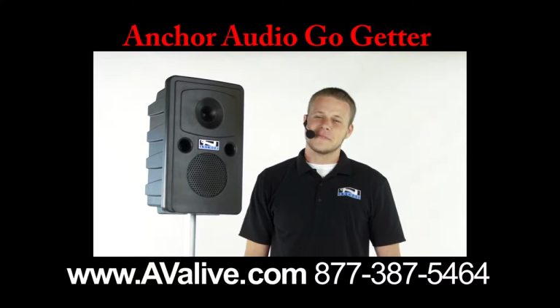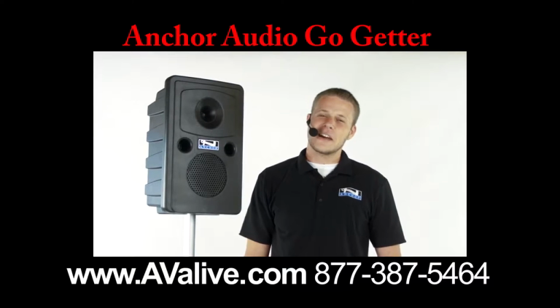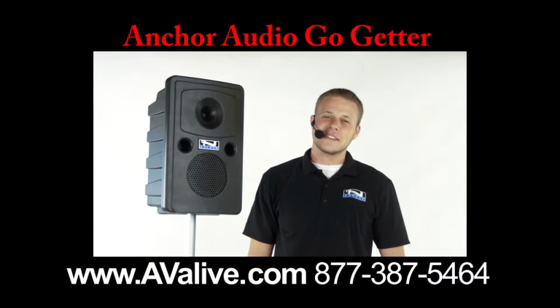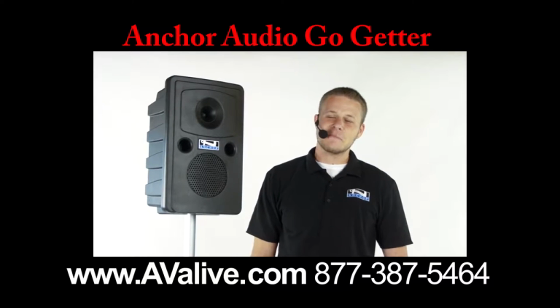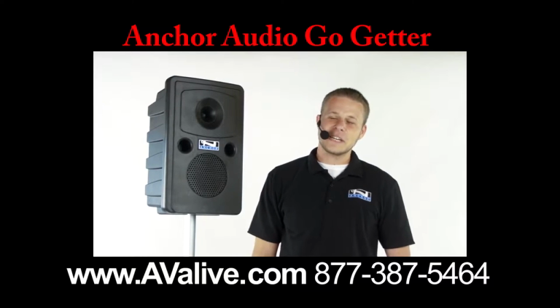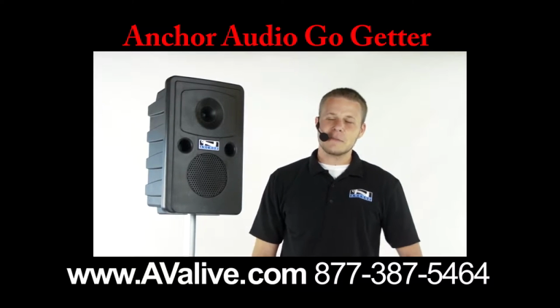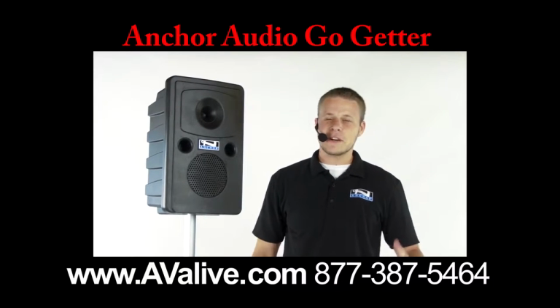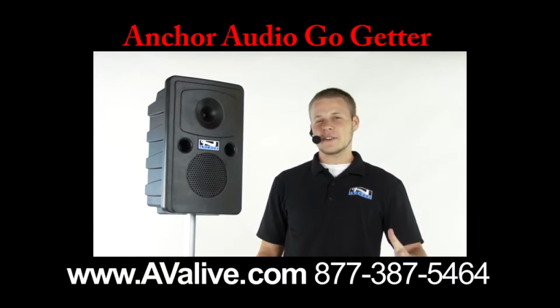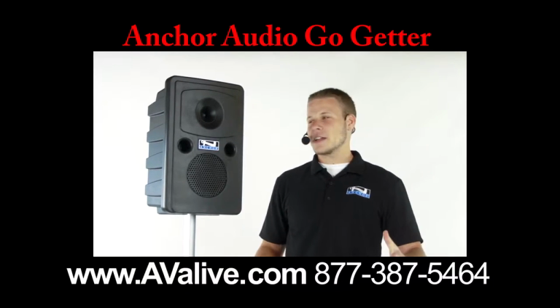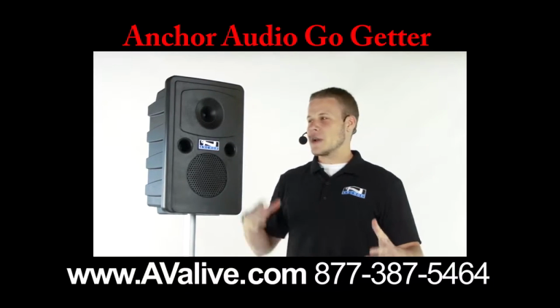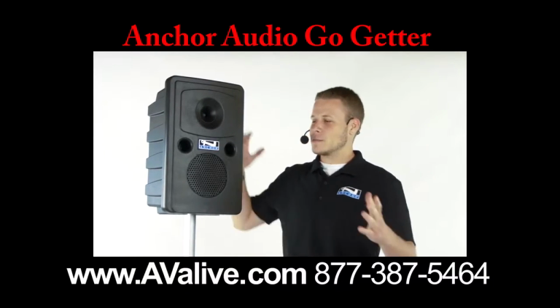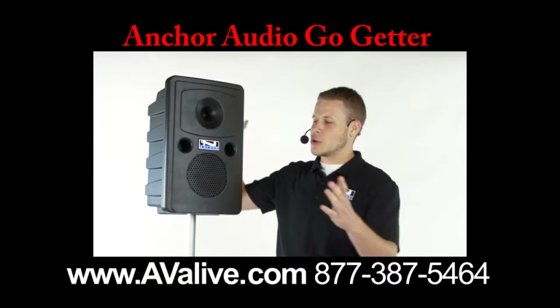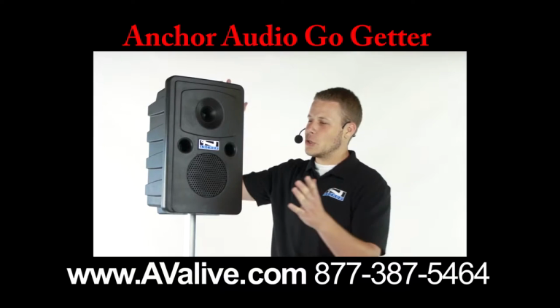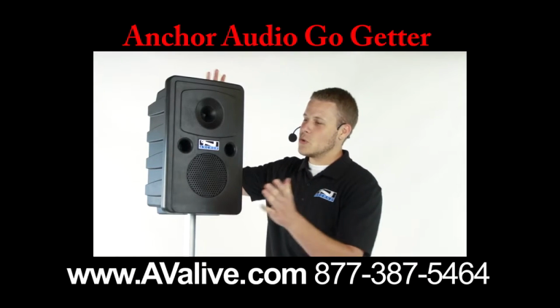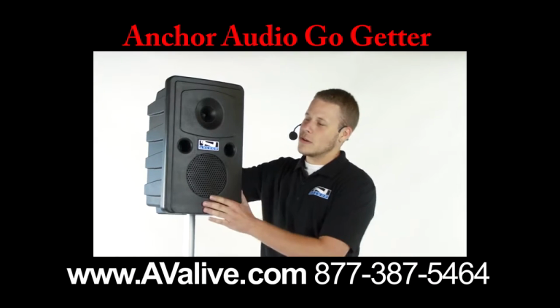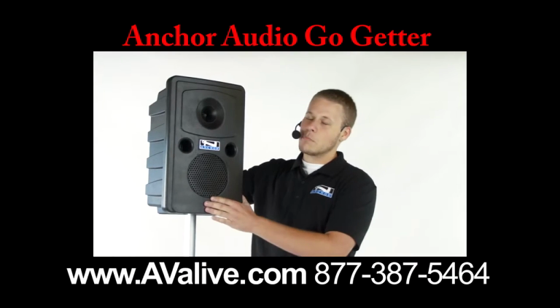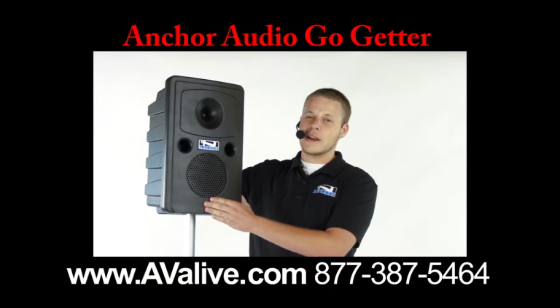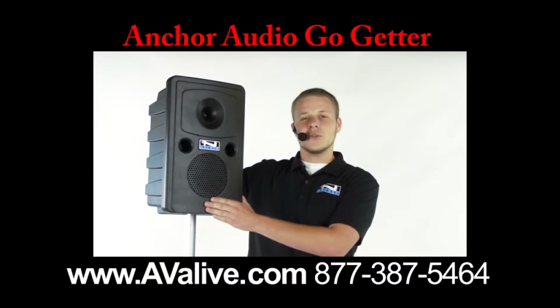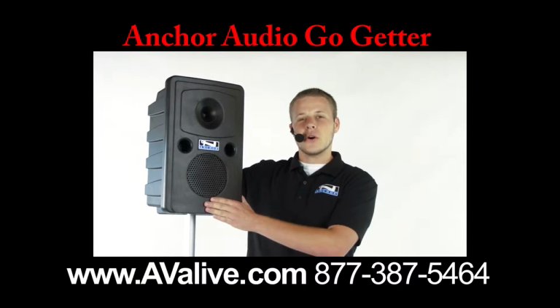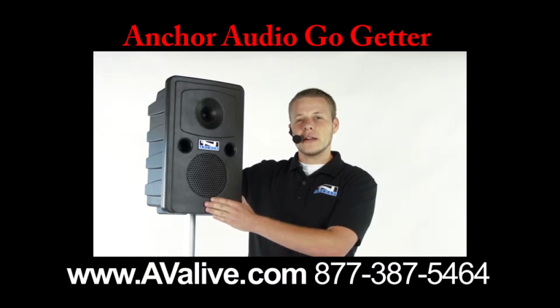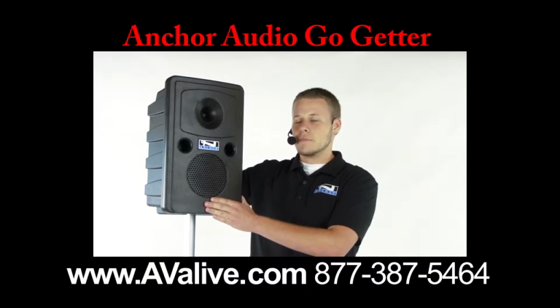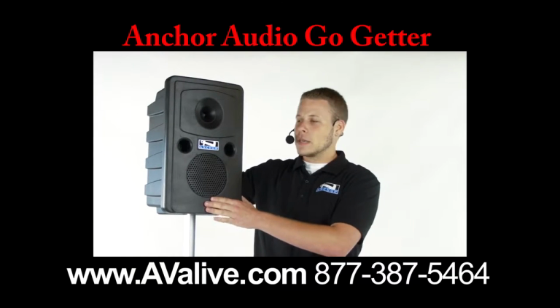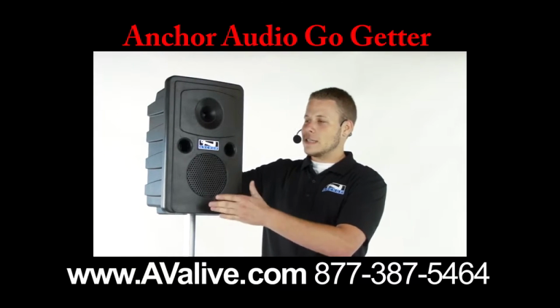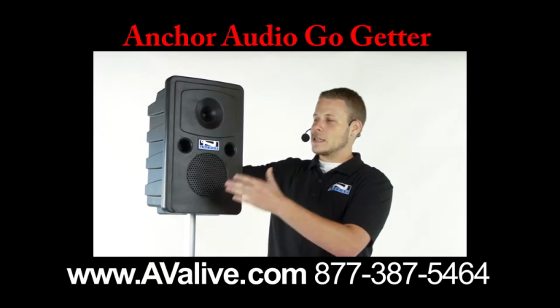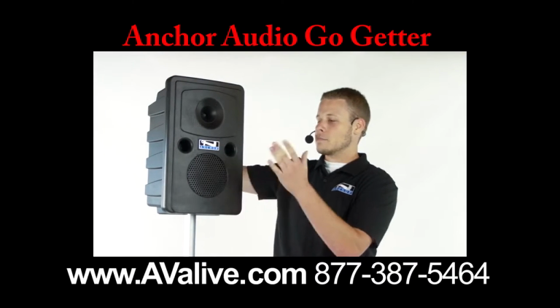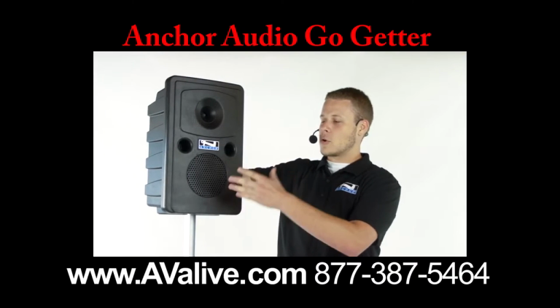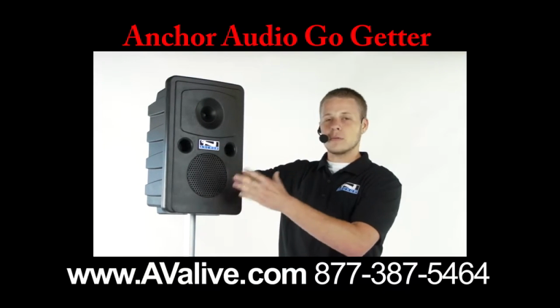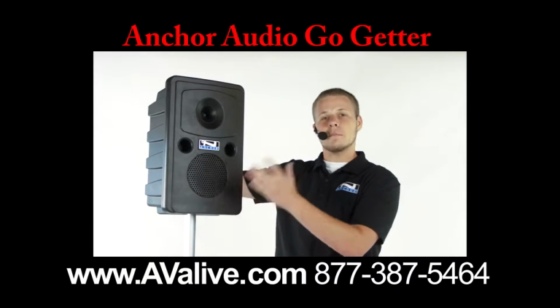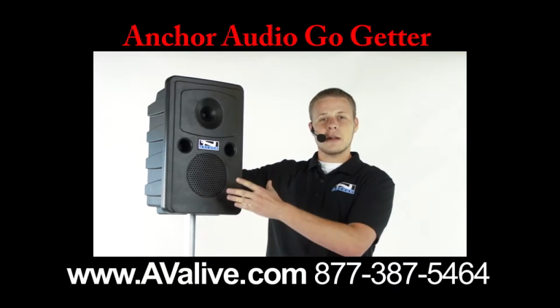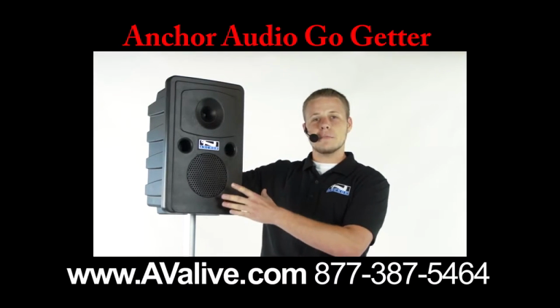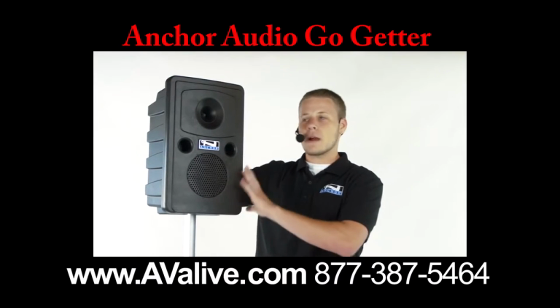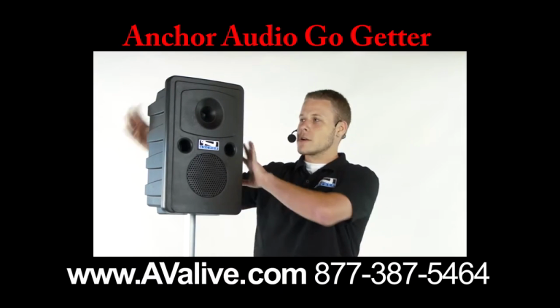Hi, I'm Nick. I'm here at Anchor Audio and I'm showing you the brand new Go-Getter. Easy, portable, battery-powered.